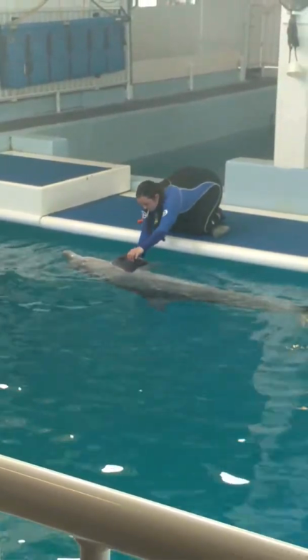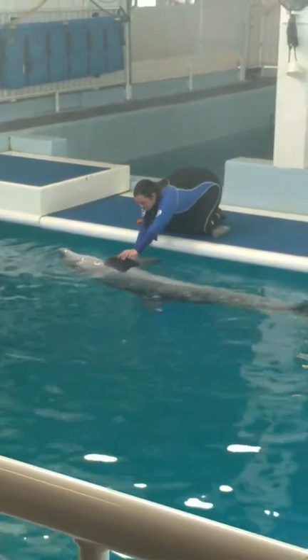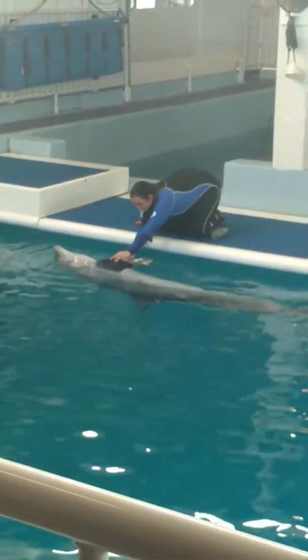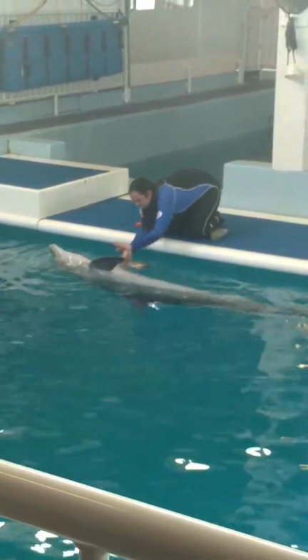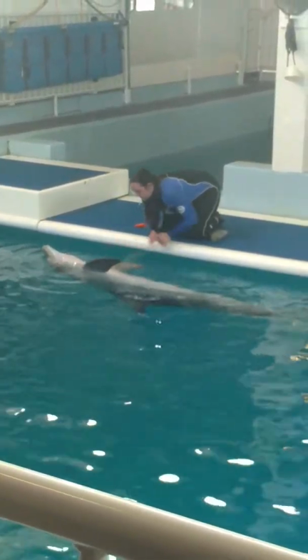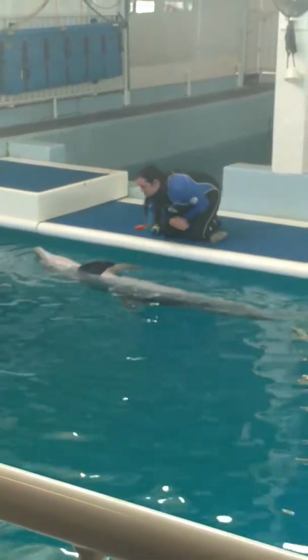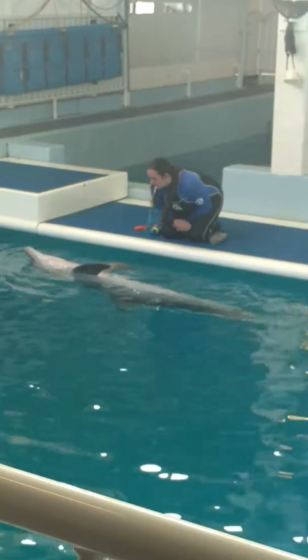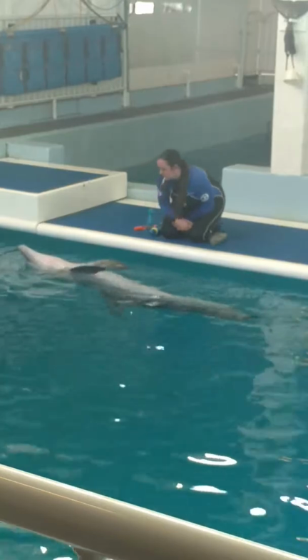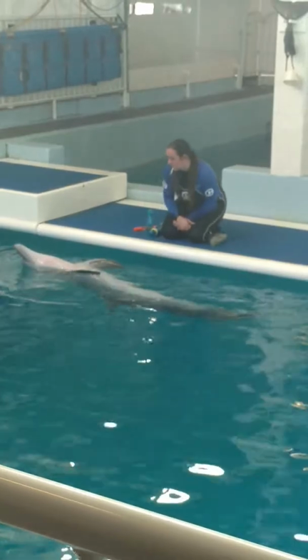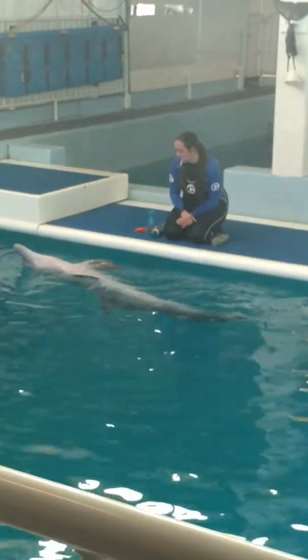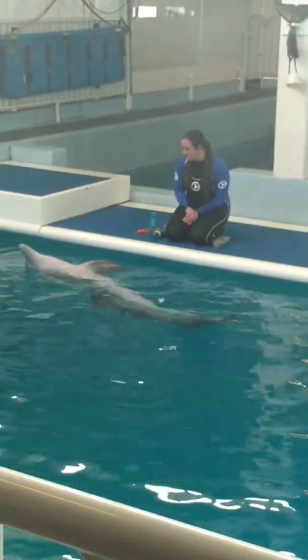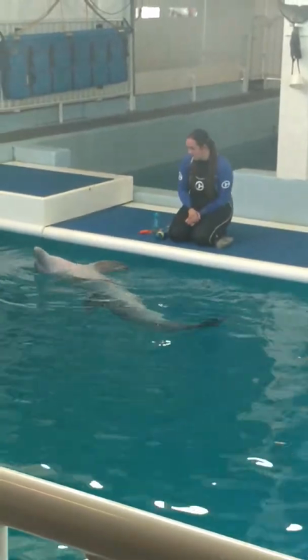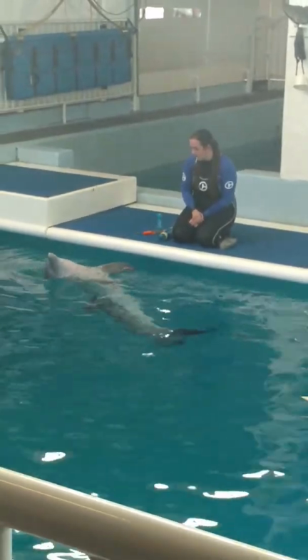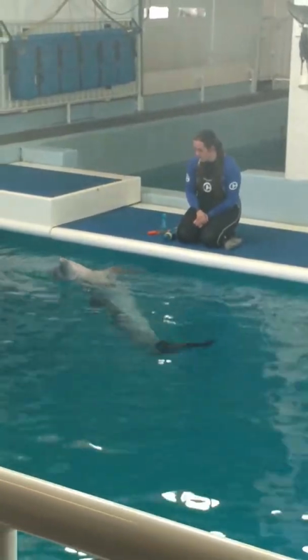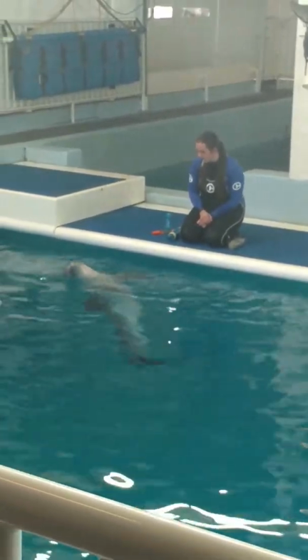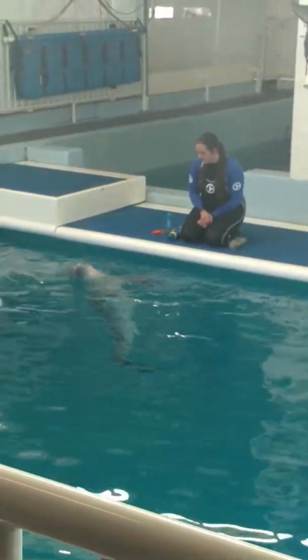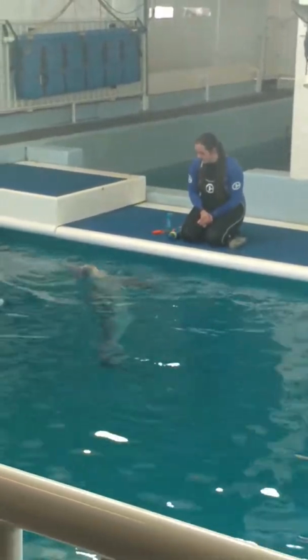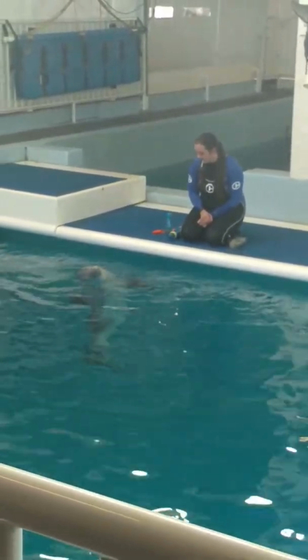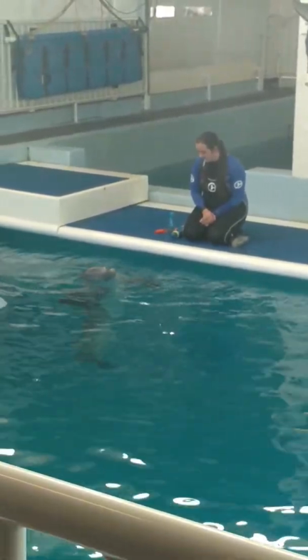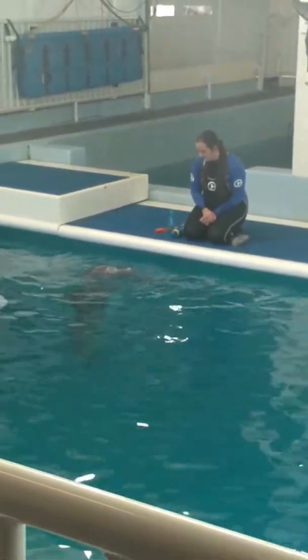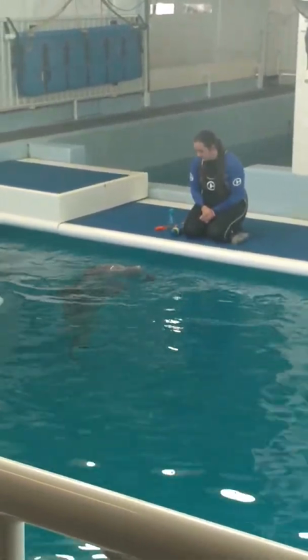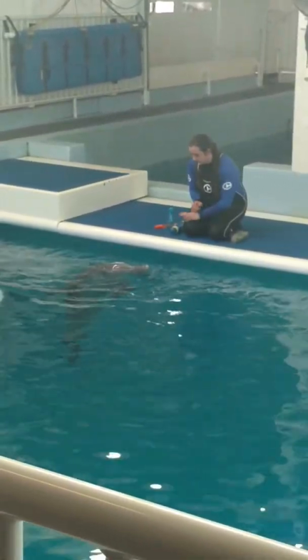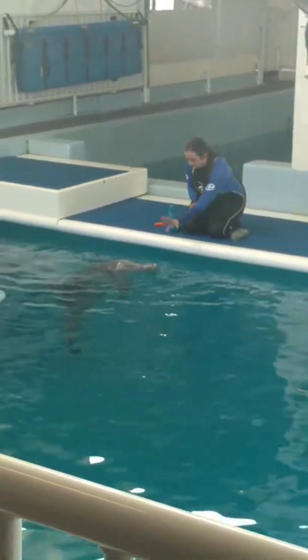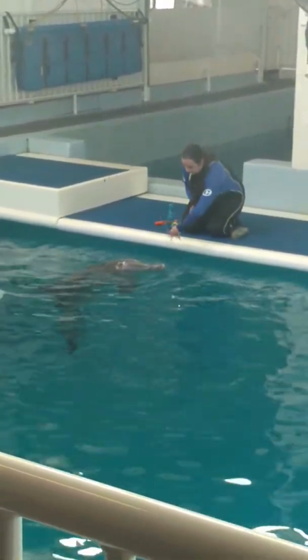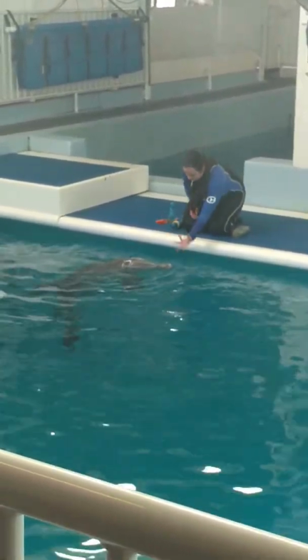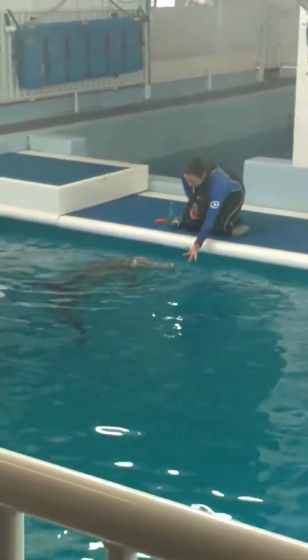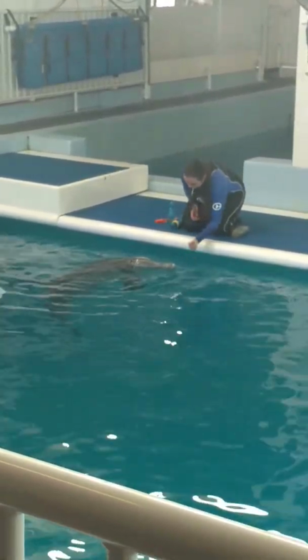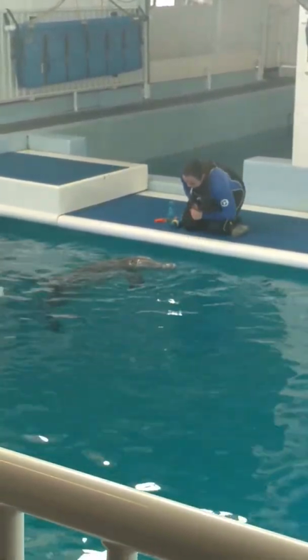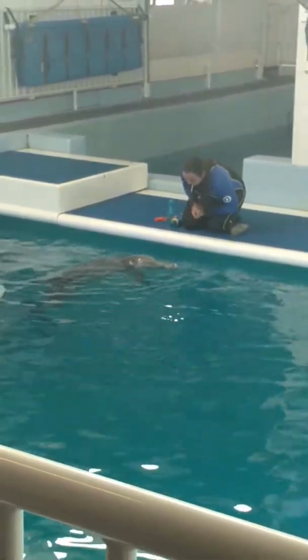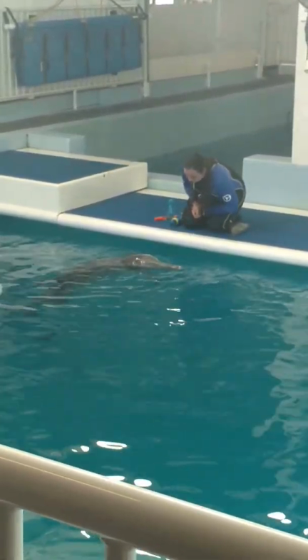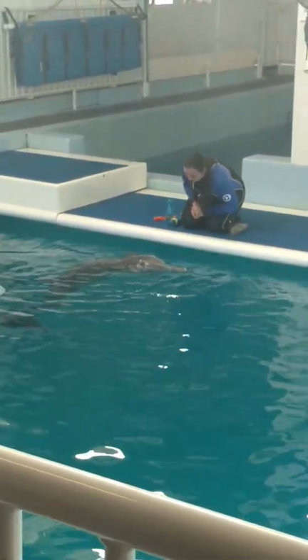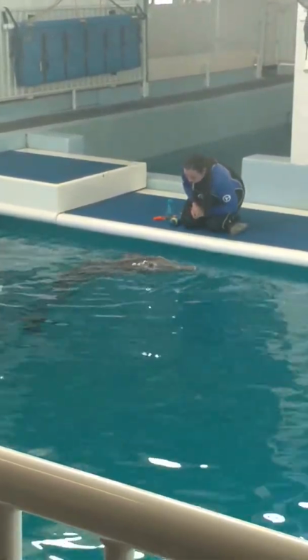Again, this is husbandry training or medical management, and this is all based on the animal's voluntary participation.